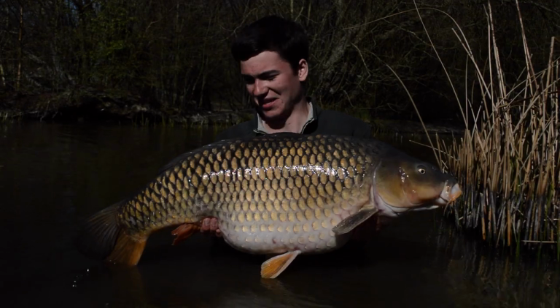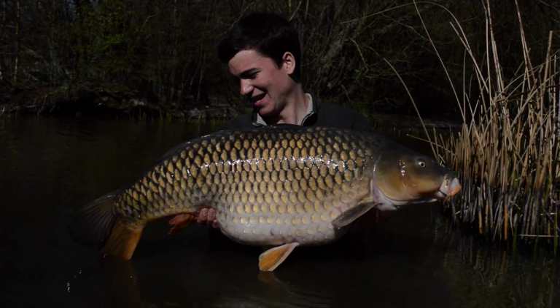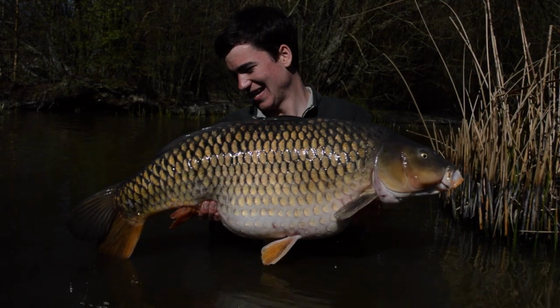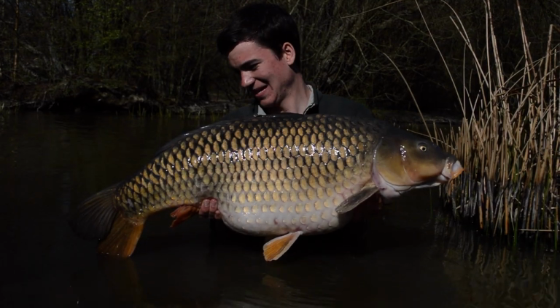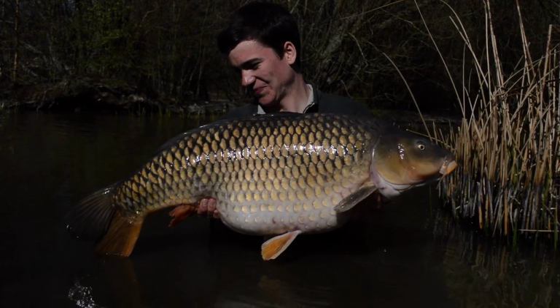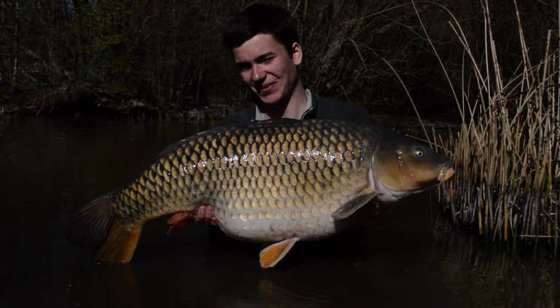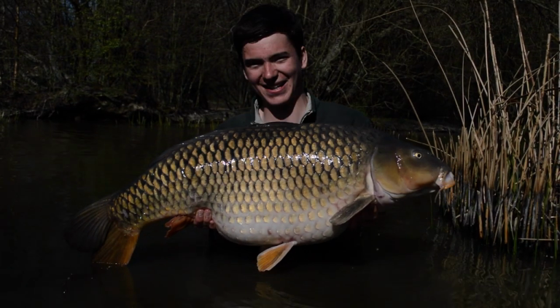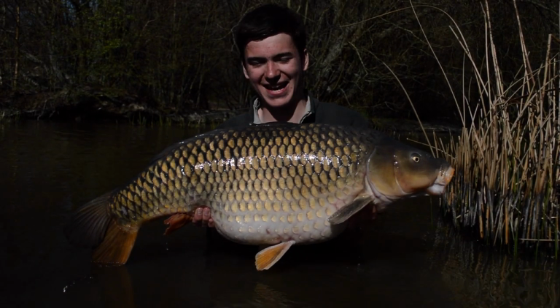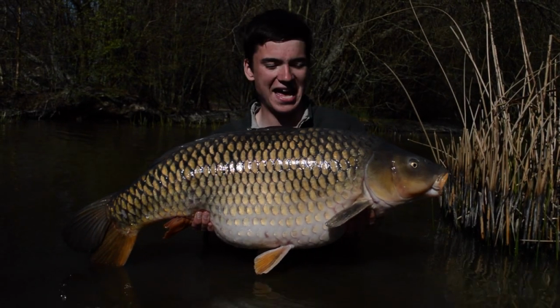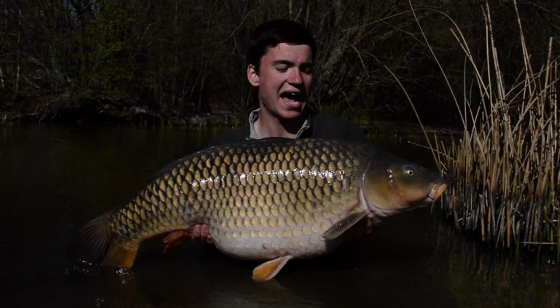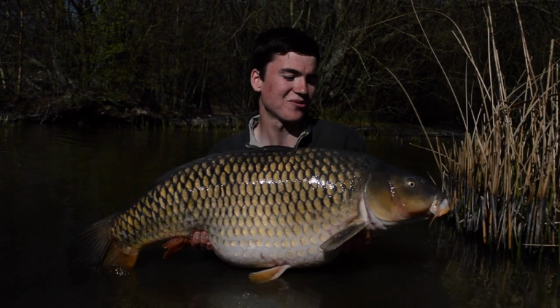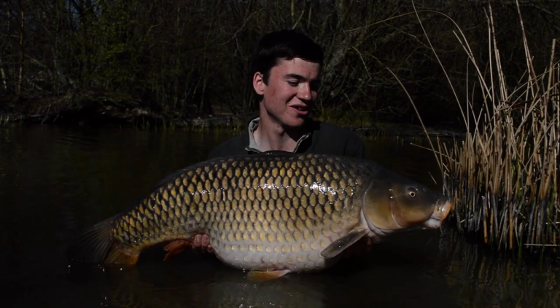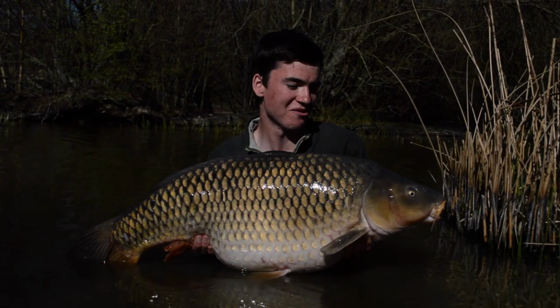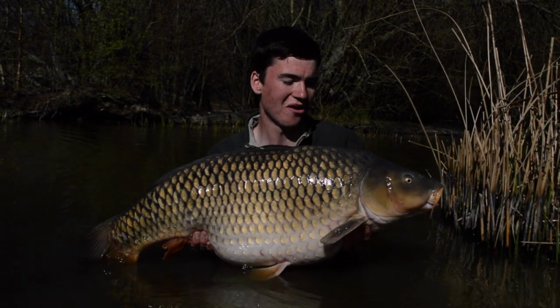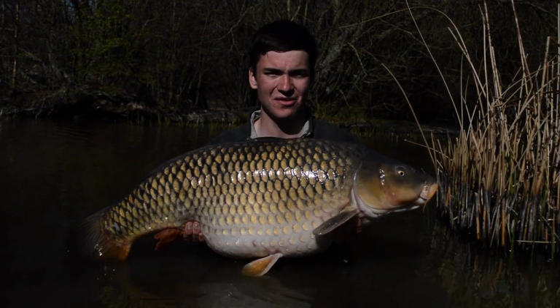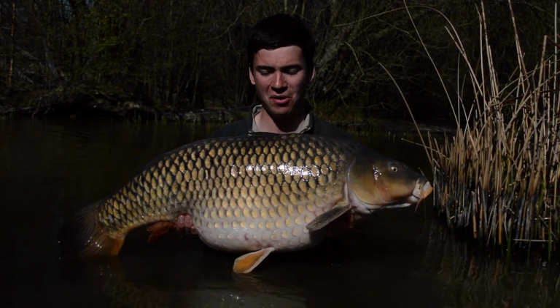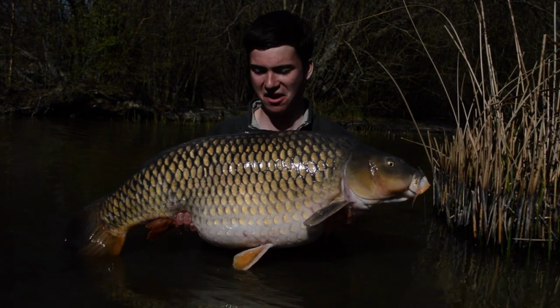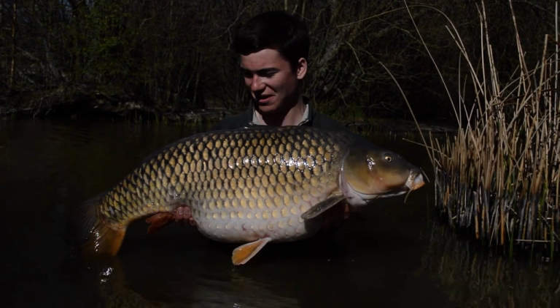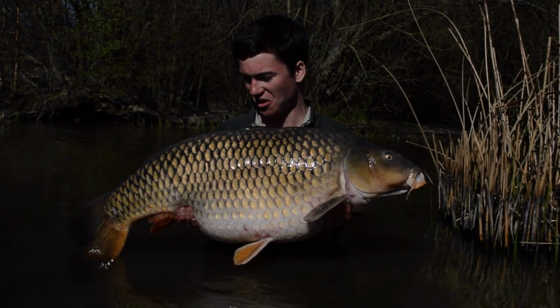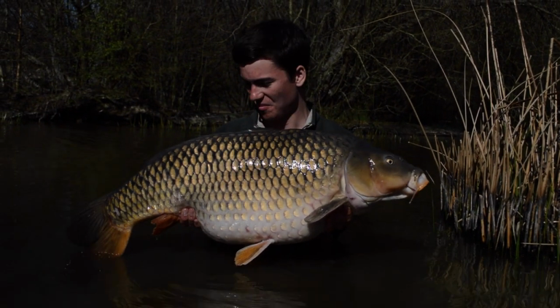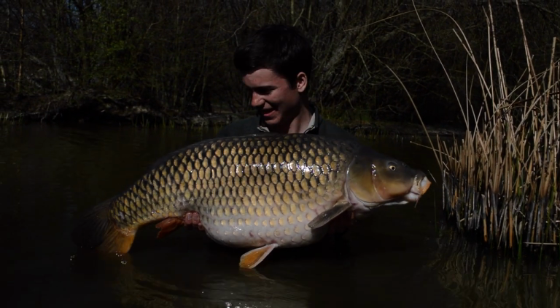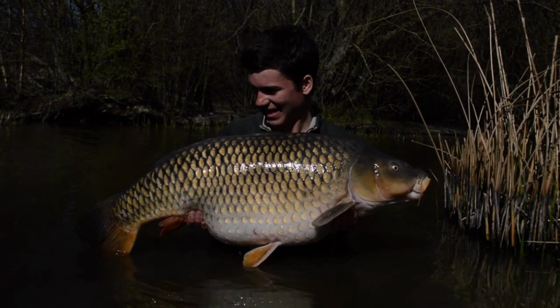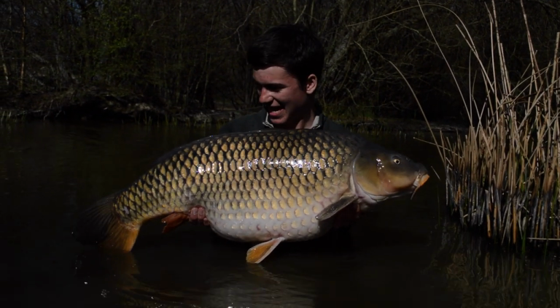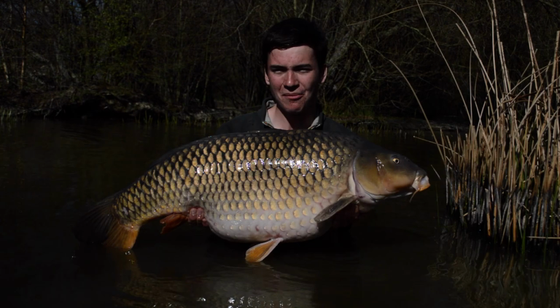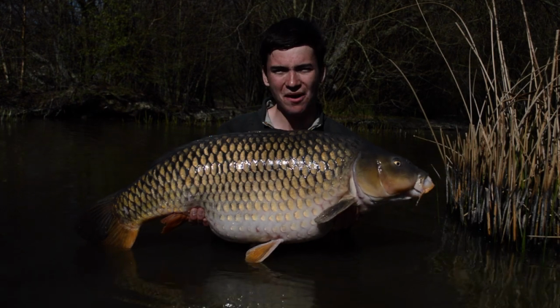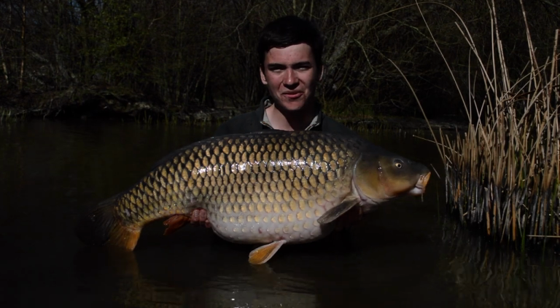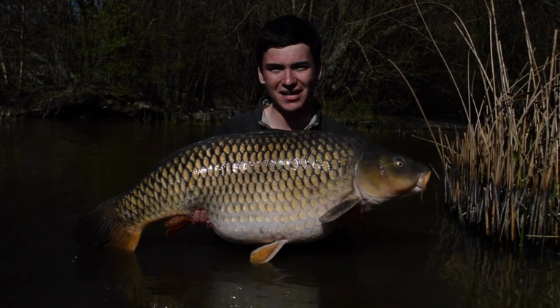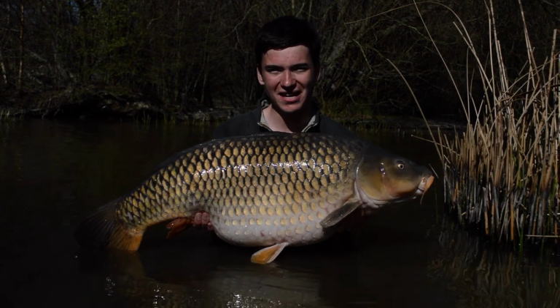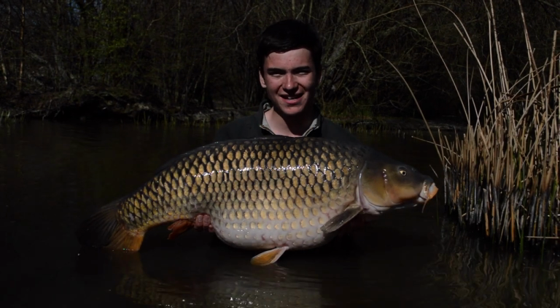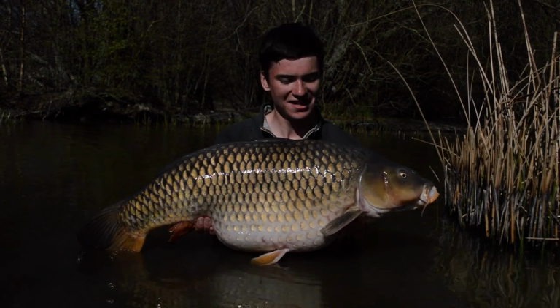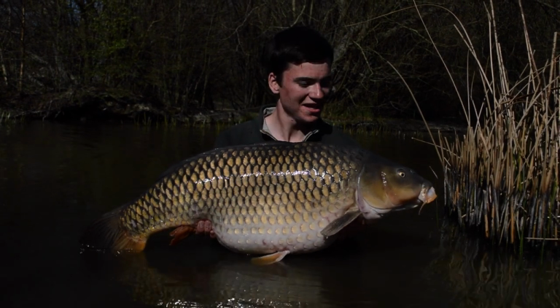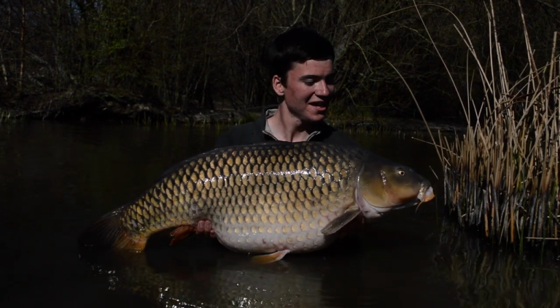Here's a 30lb common which was Carl's best capture using just a tiny bit of bread squeezed around the hook.